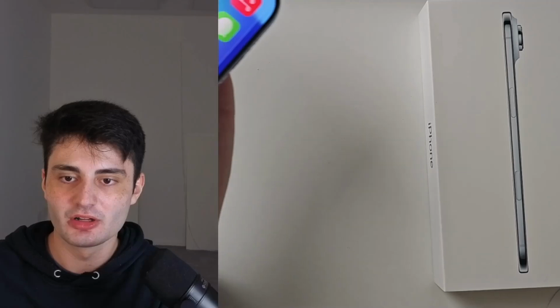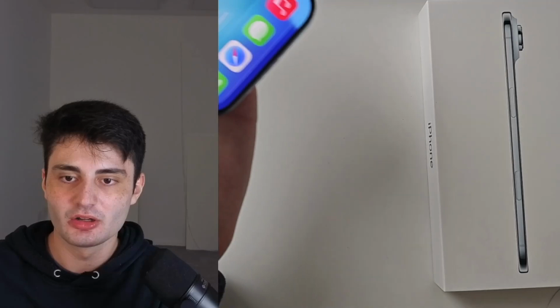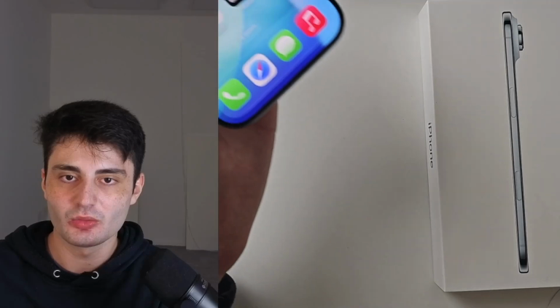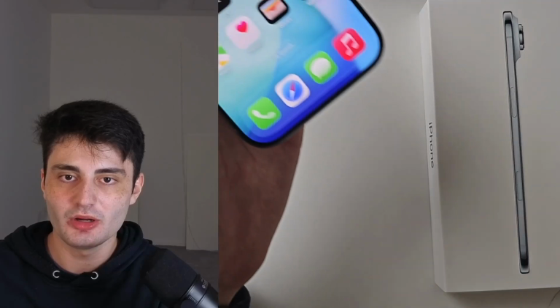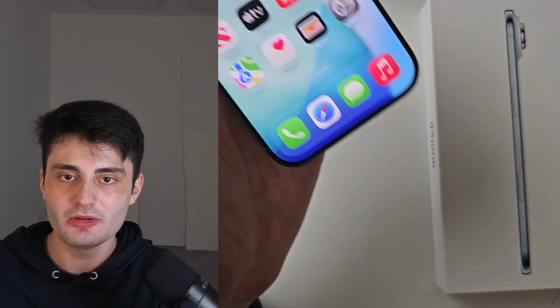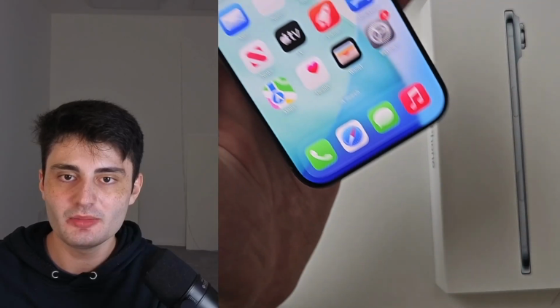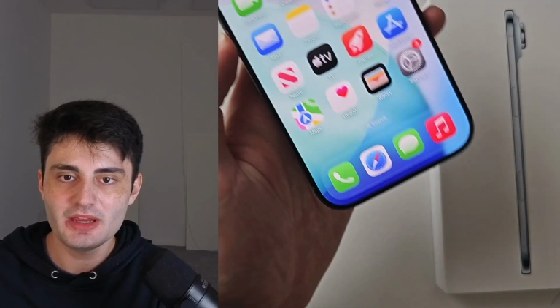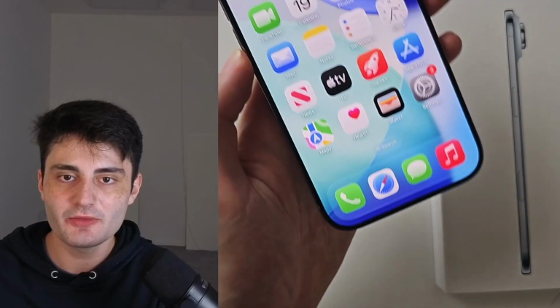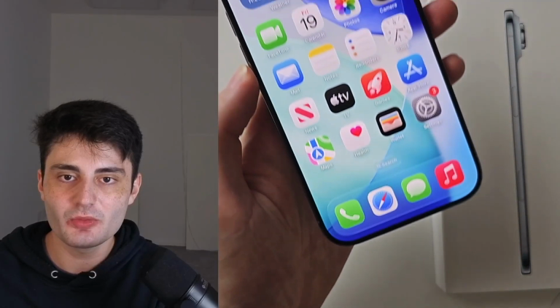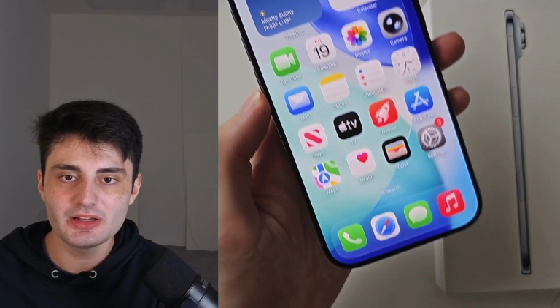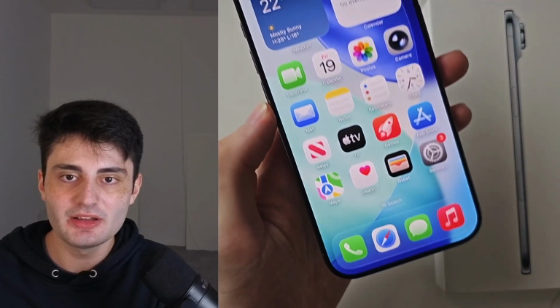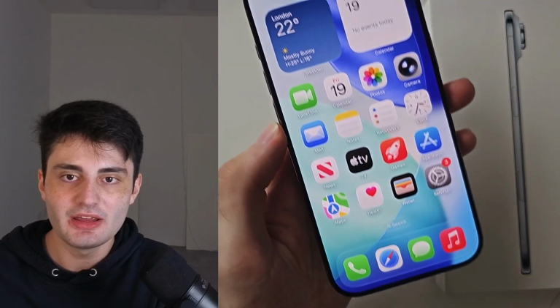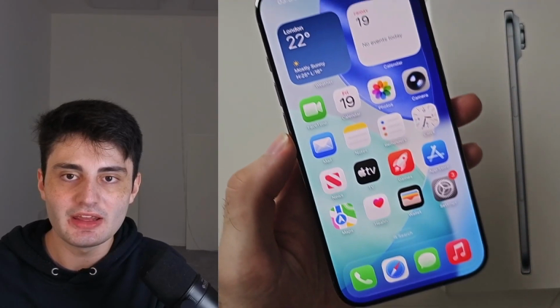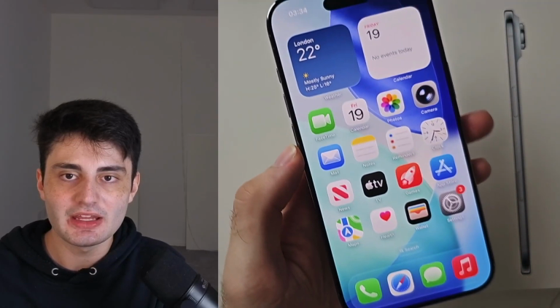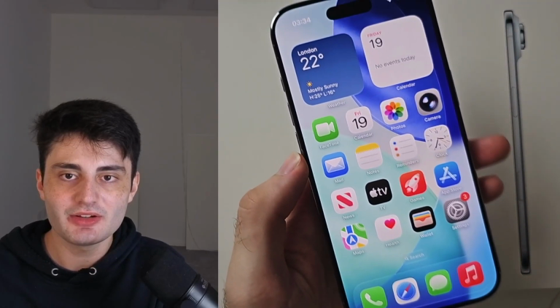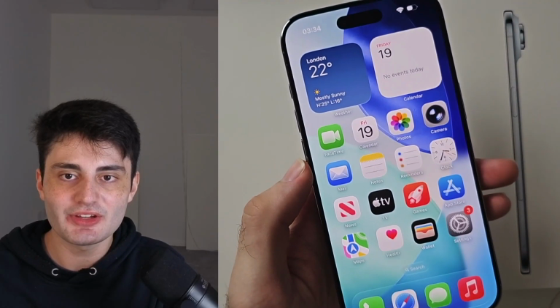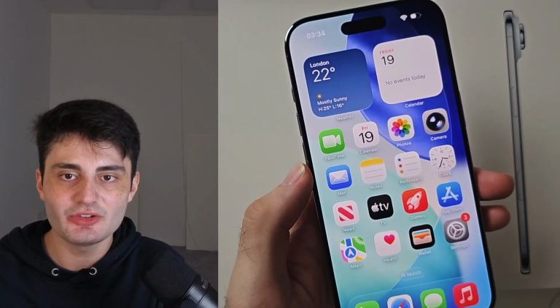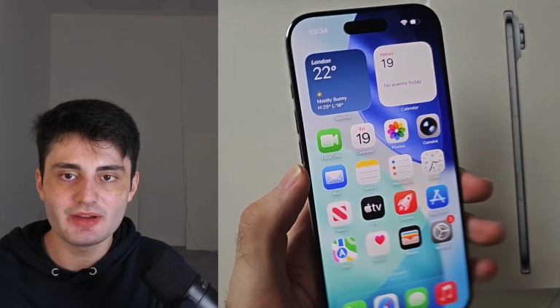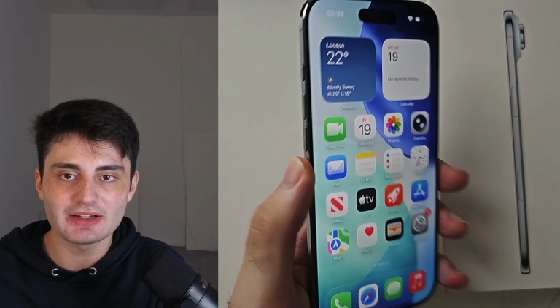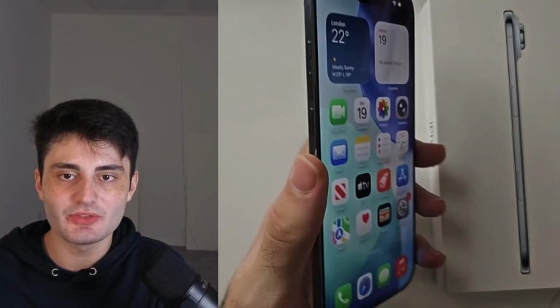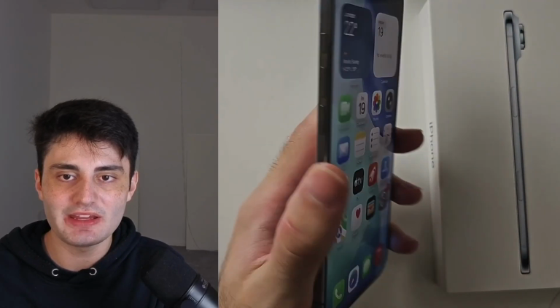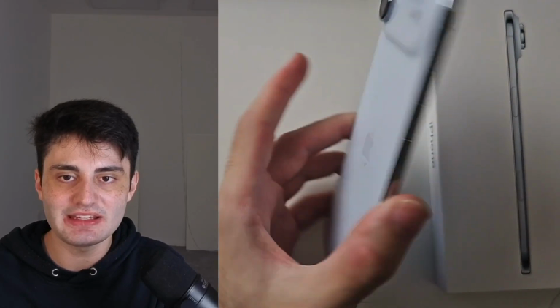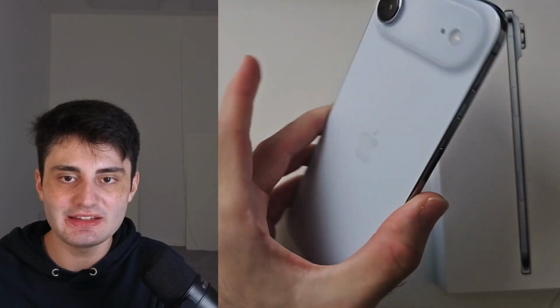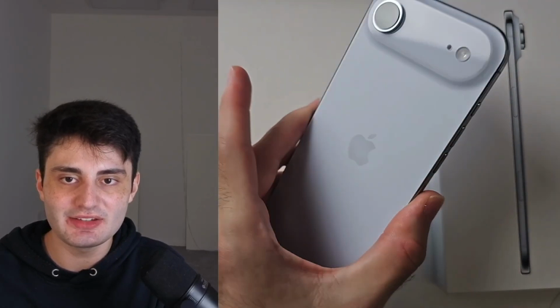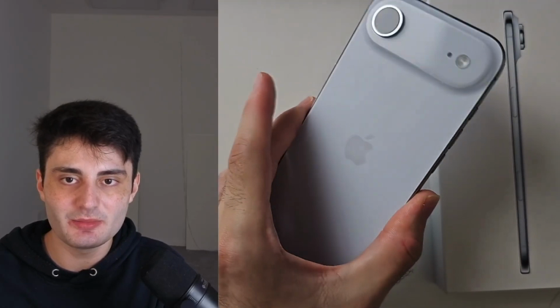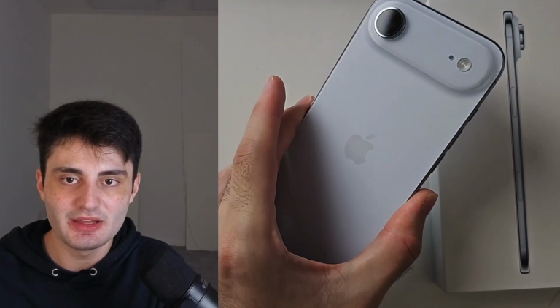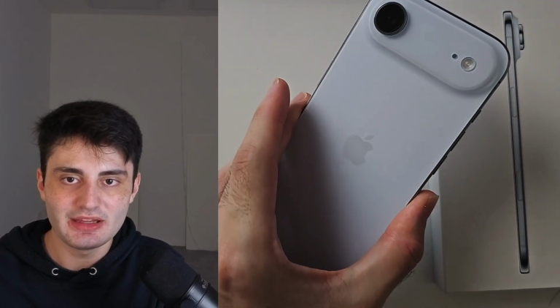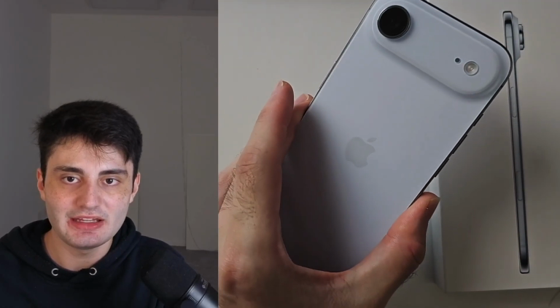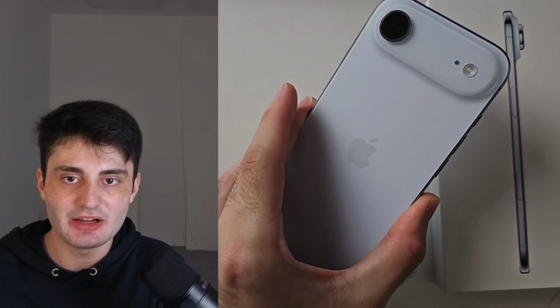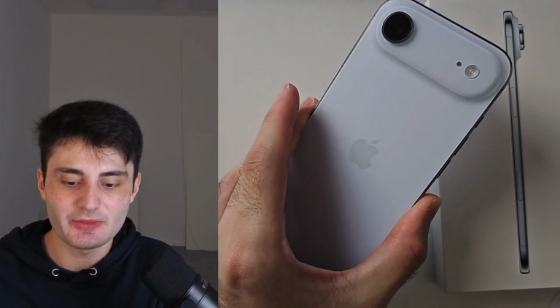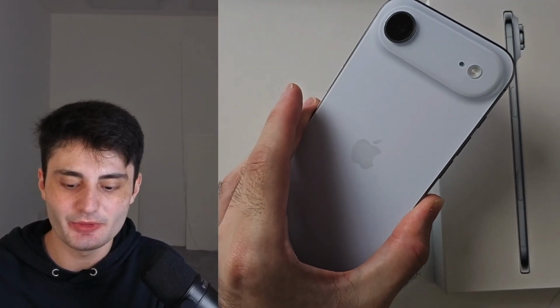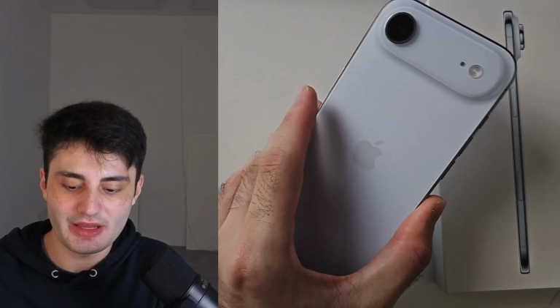Welcome everyone! Here is how to activate eSIM in iPhone Air.